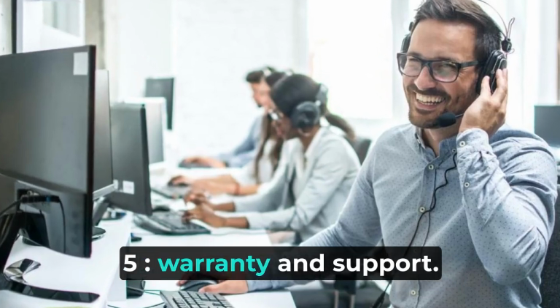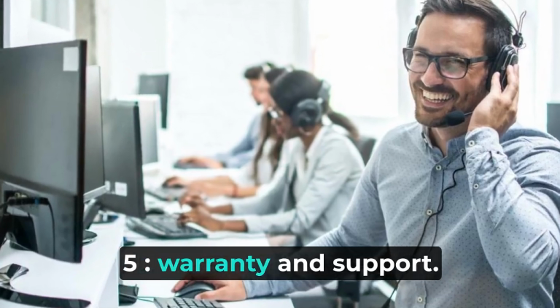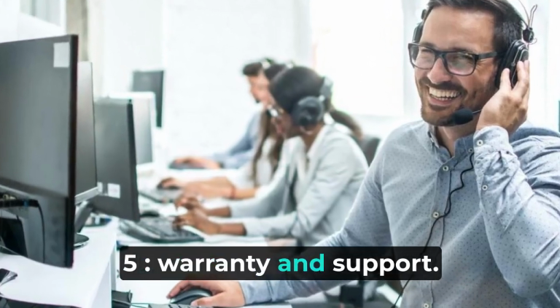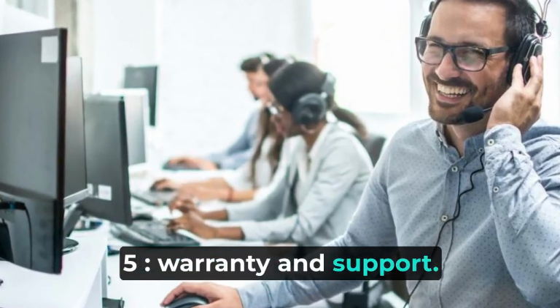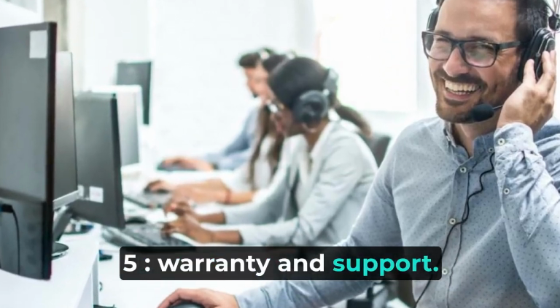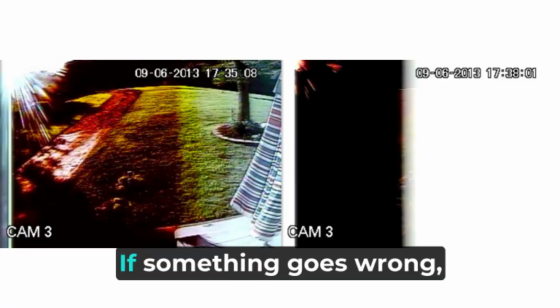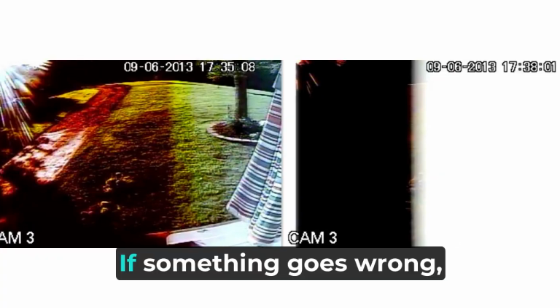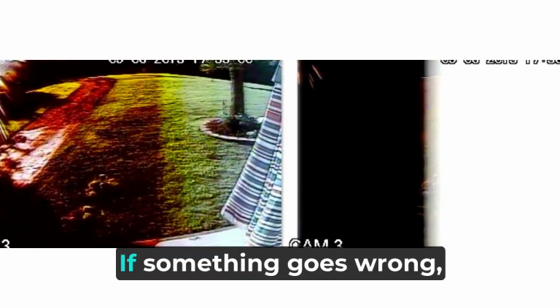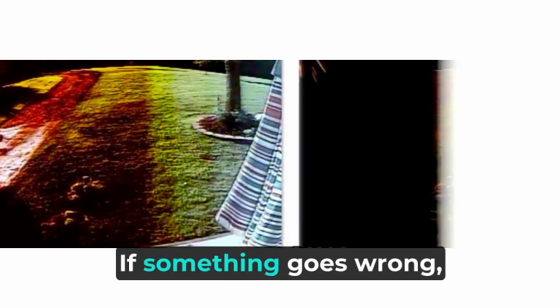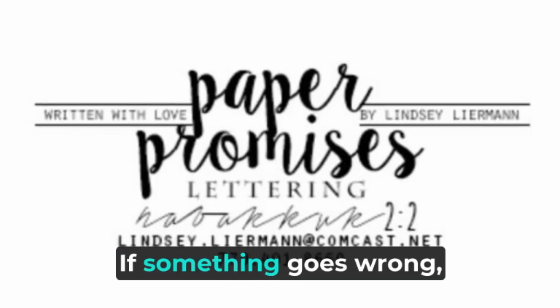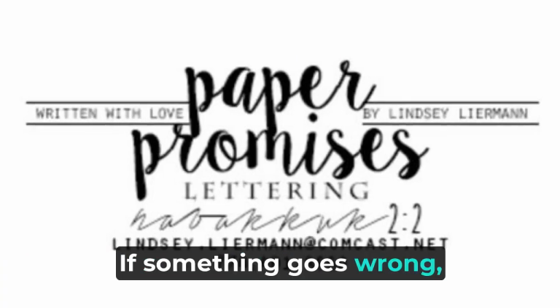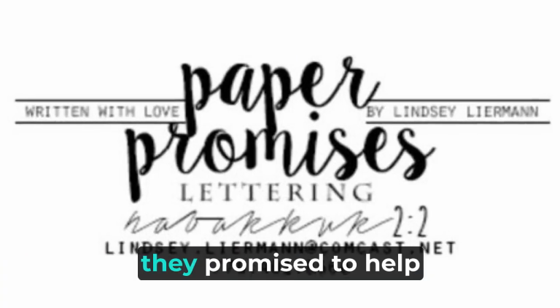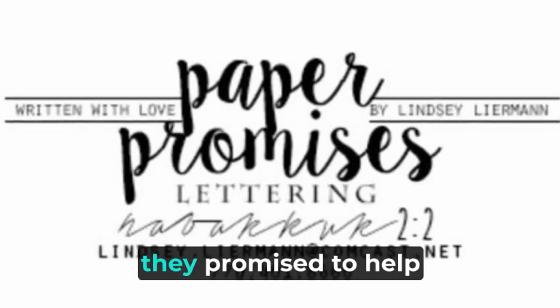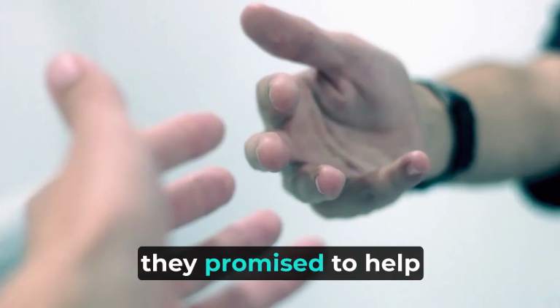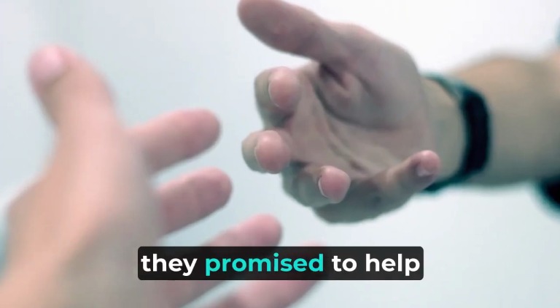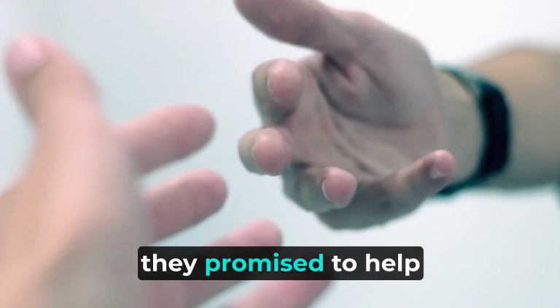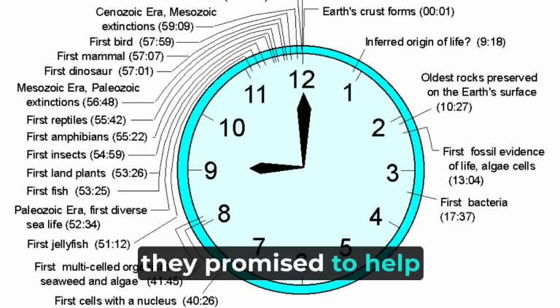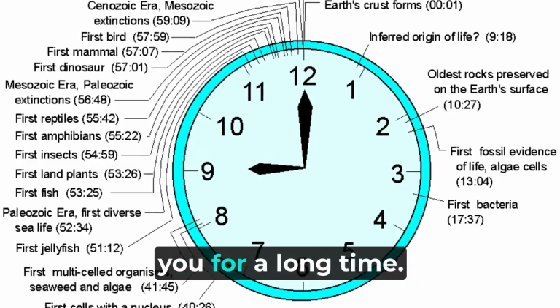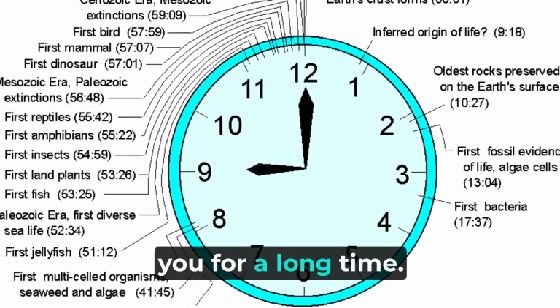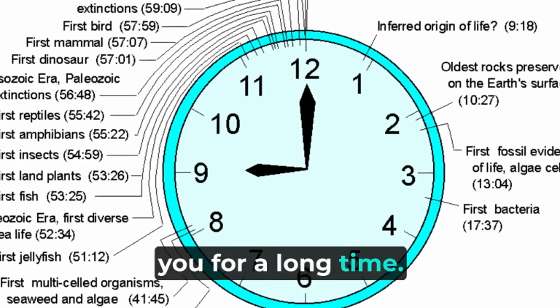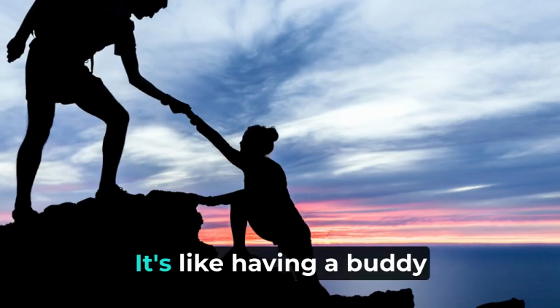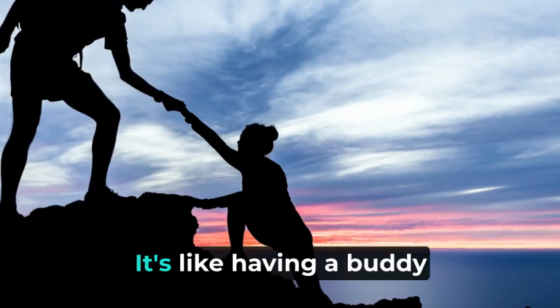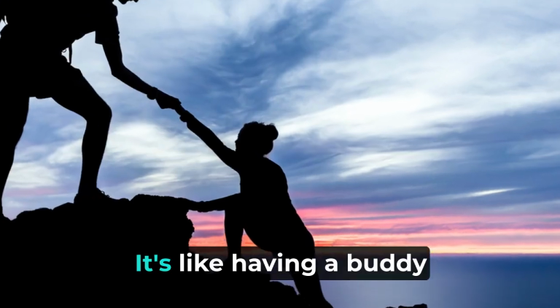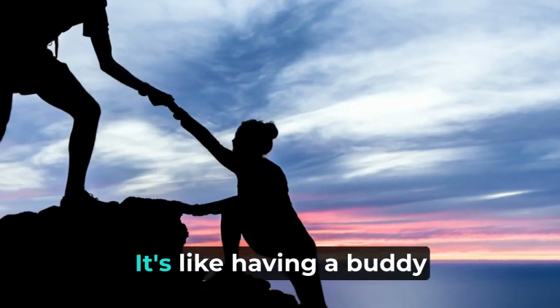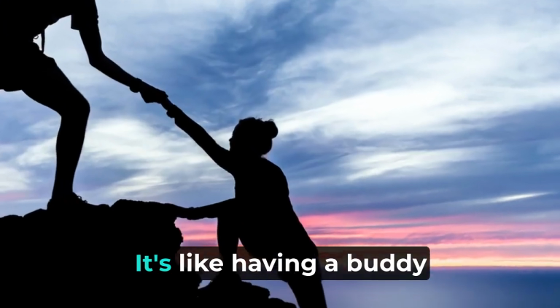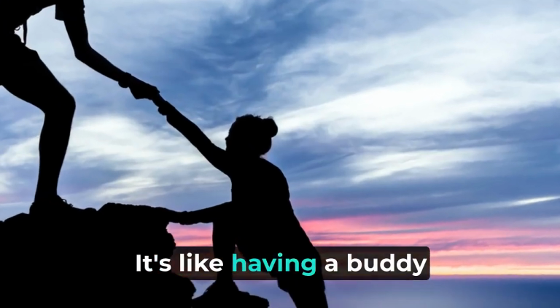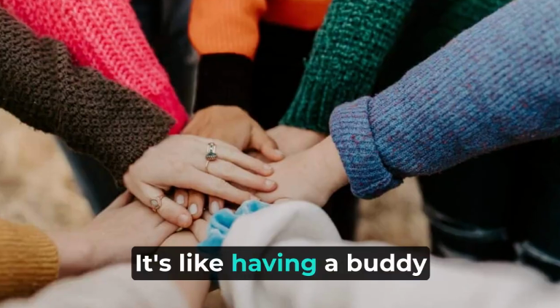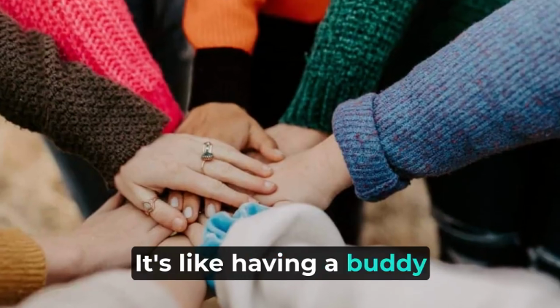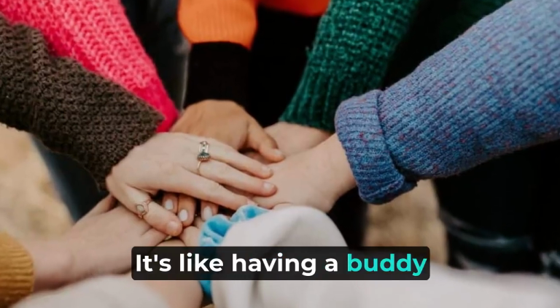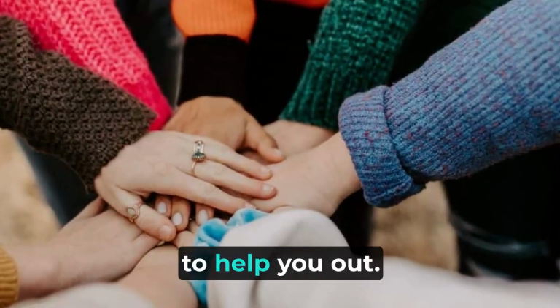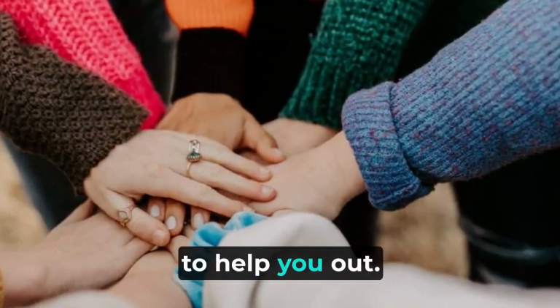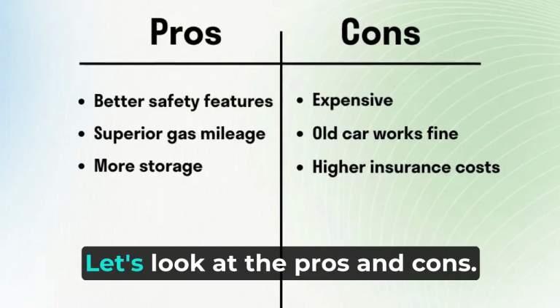Warranty and support. If something goes wrong, they promise to help you for a long time. It's like having a buddy to help you out.